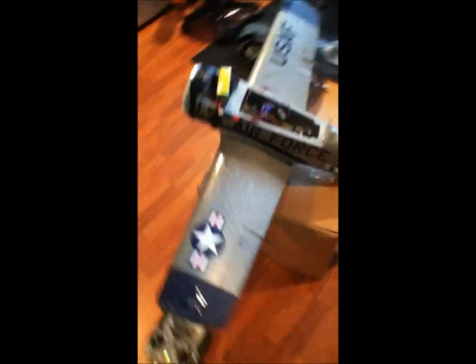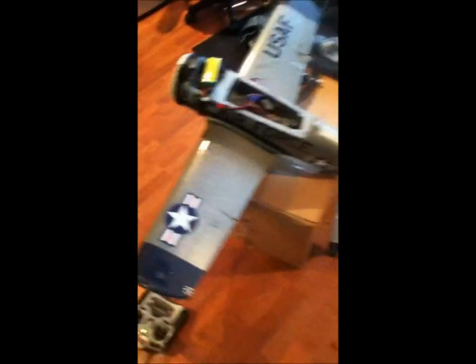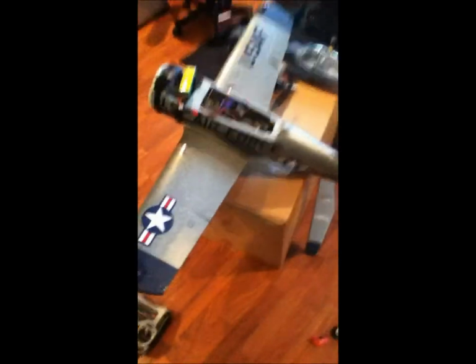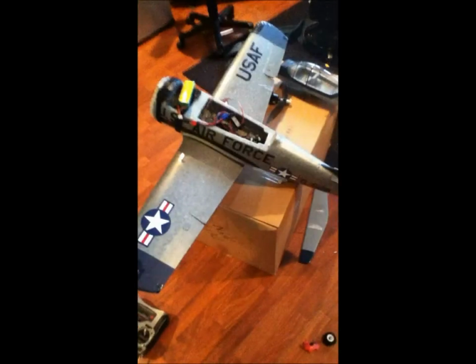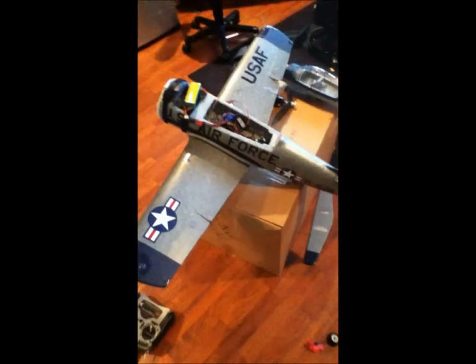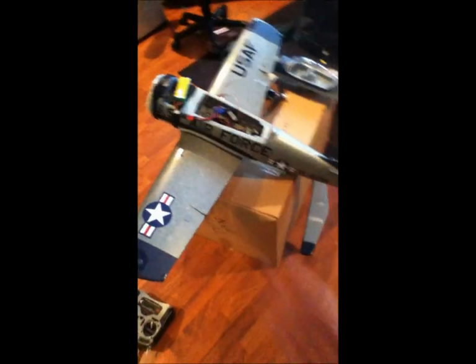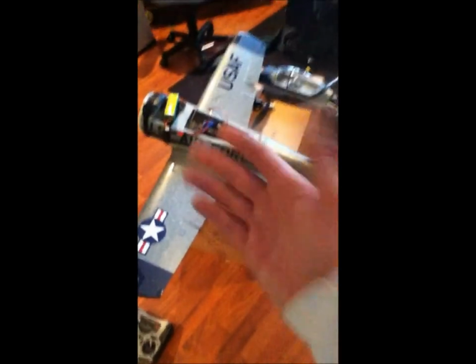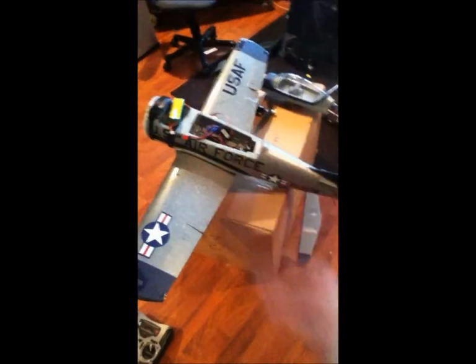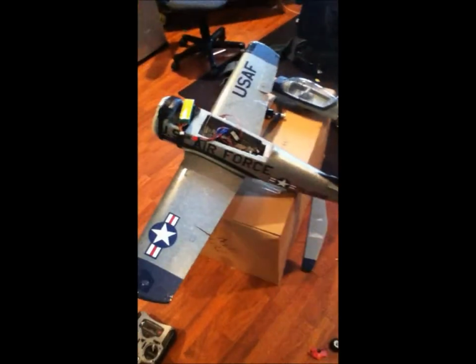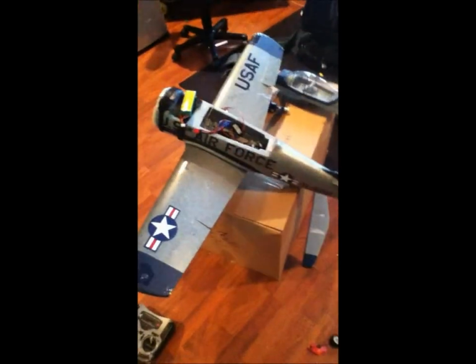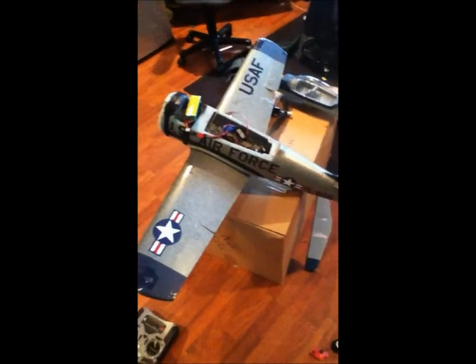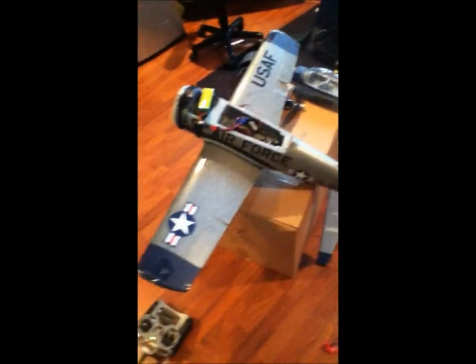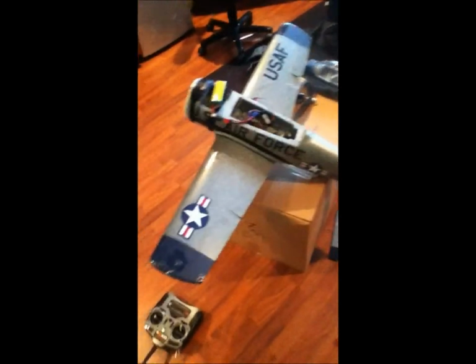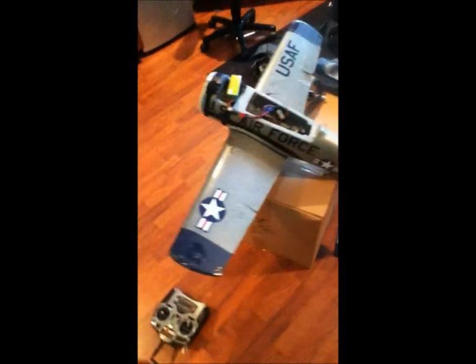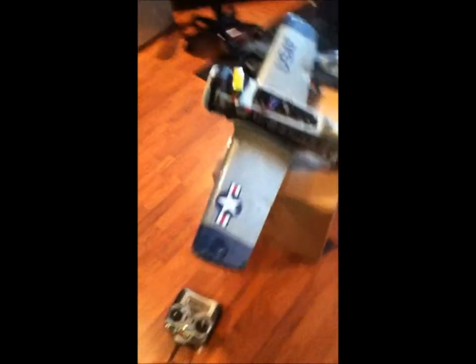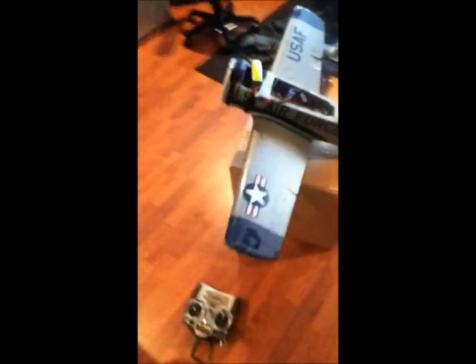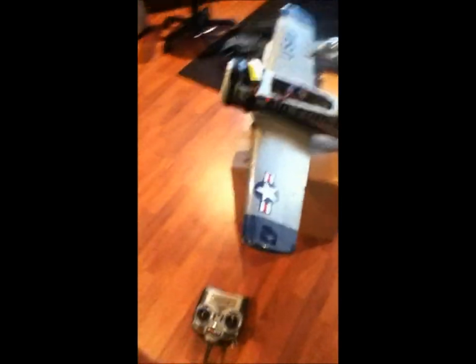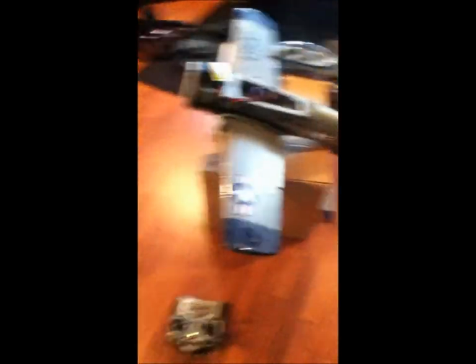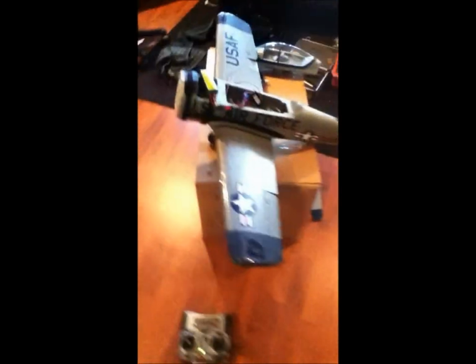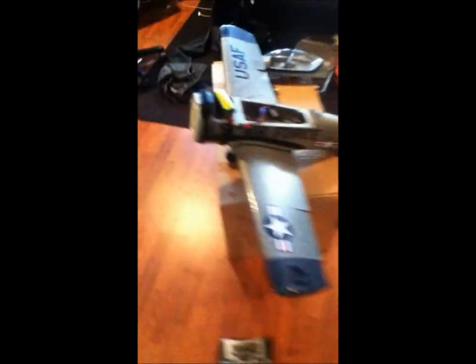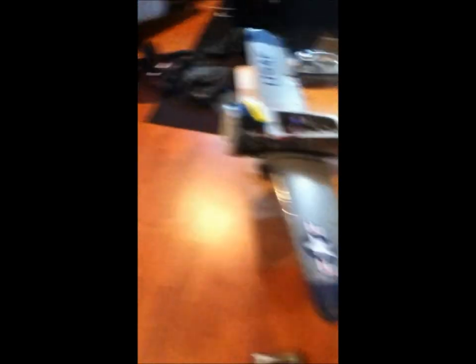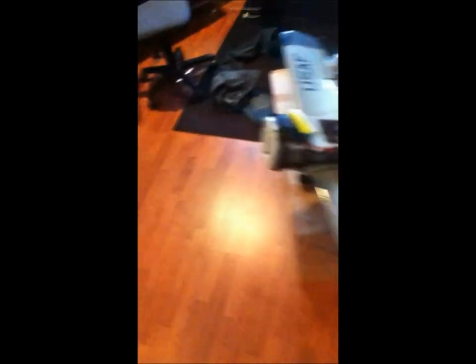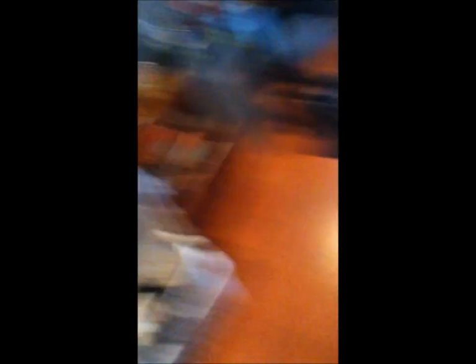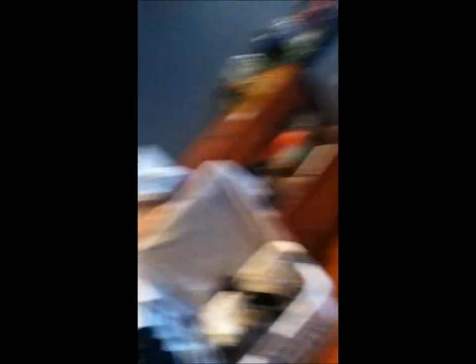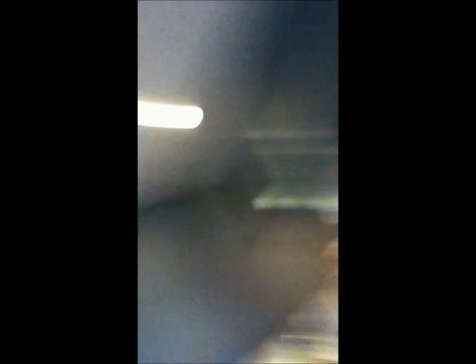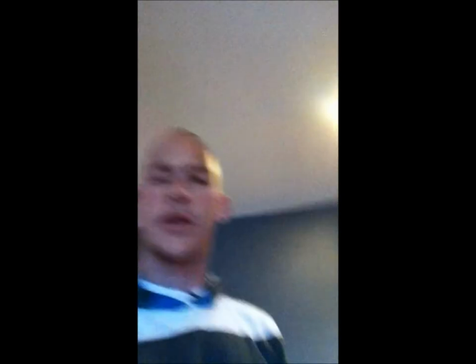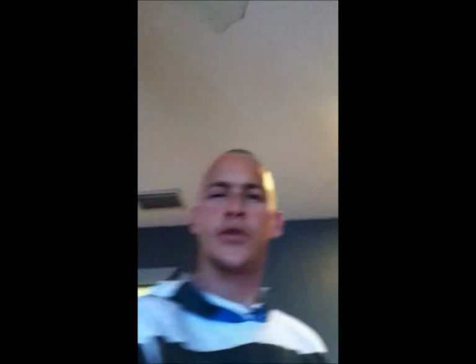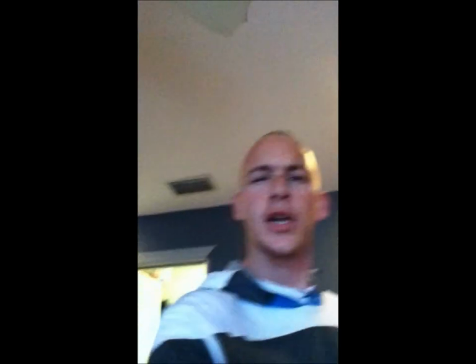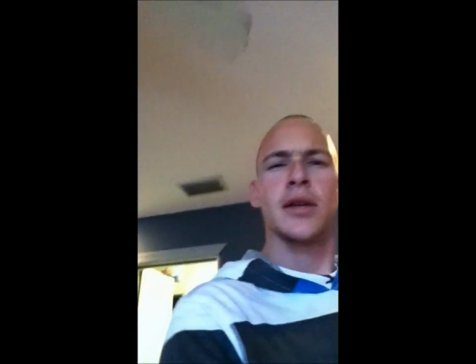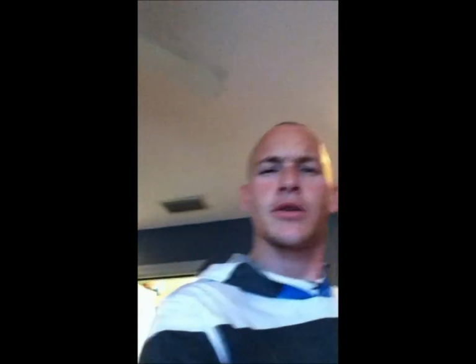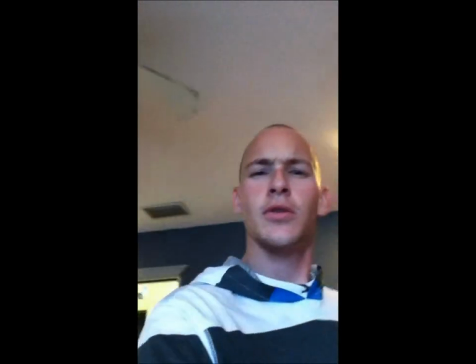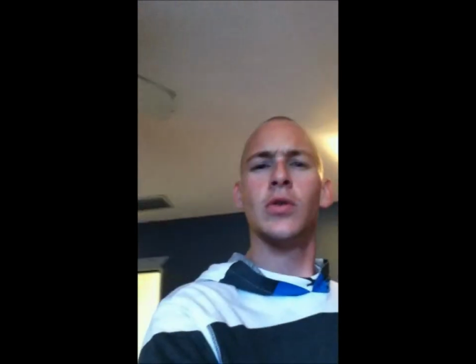Yeah, hopefully I get back in the air and you guys can see this in action. Thanks for checking it out, YouTube.